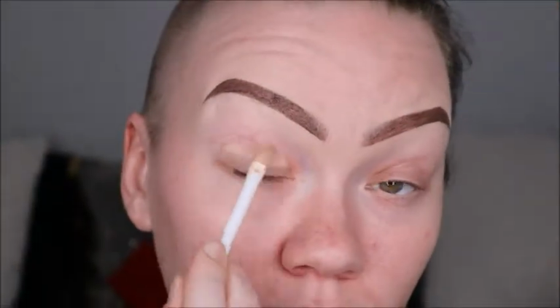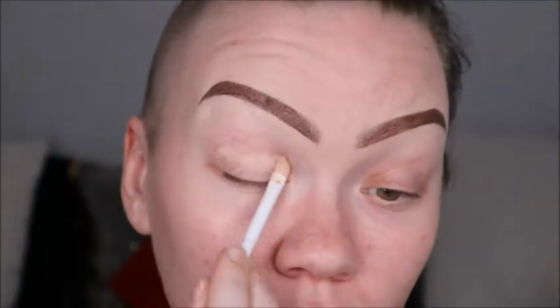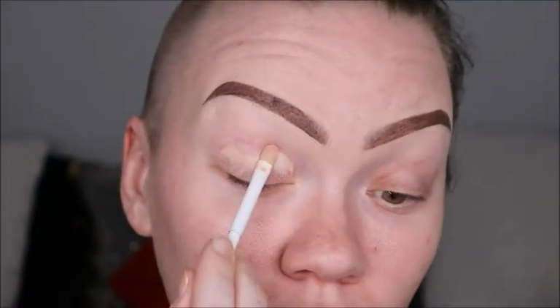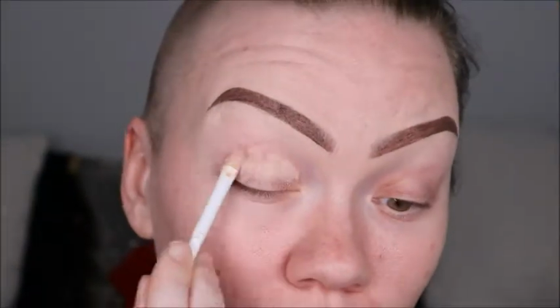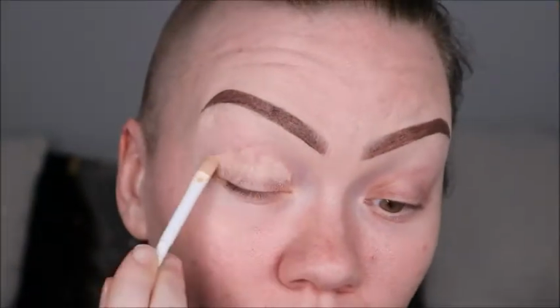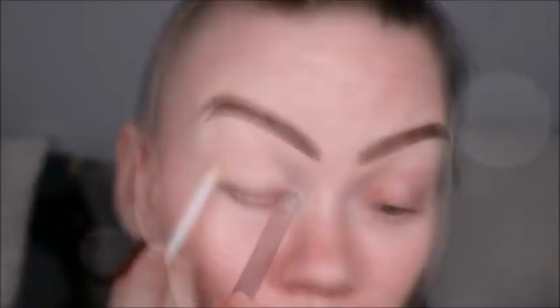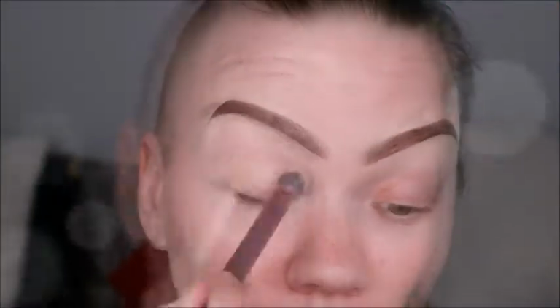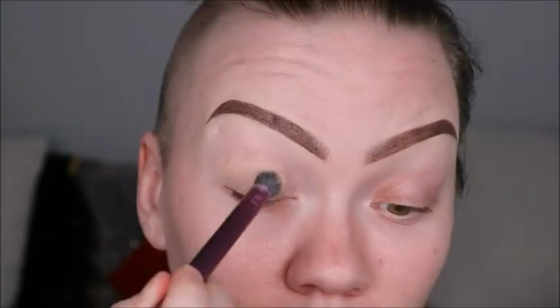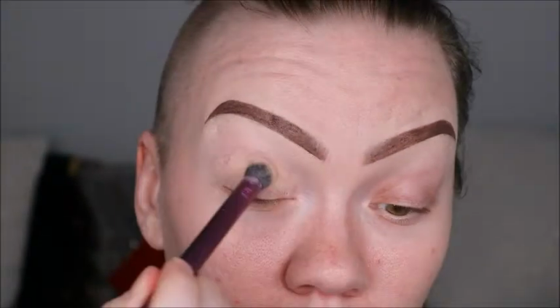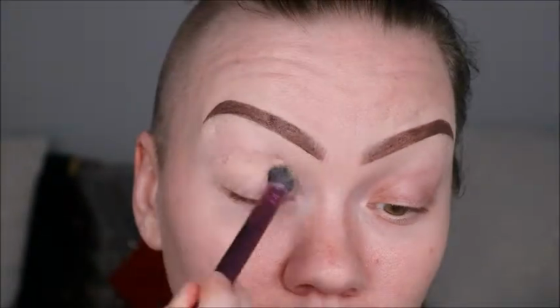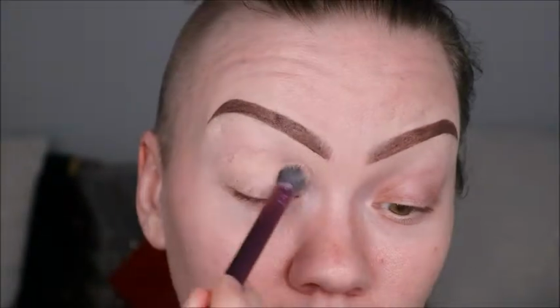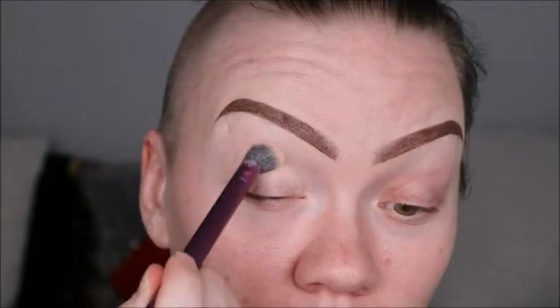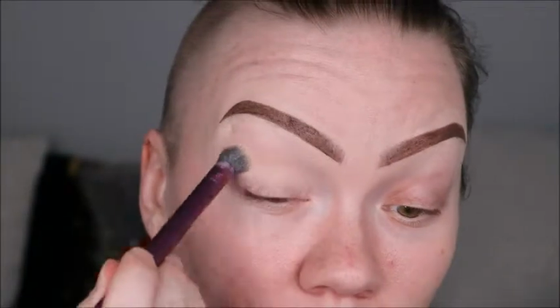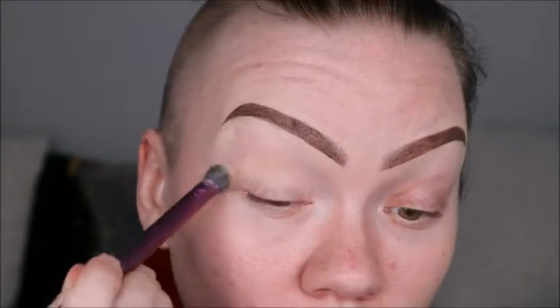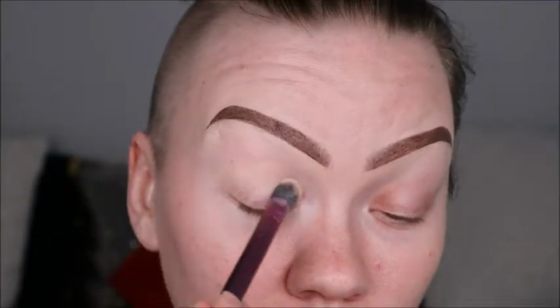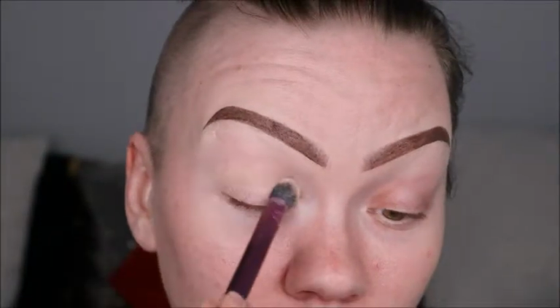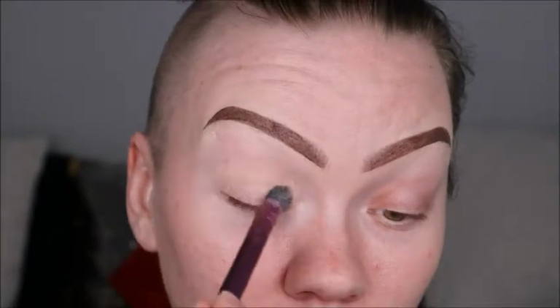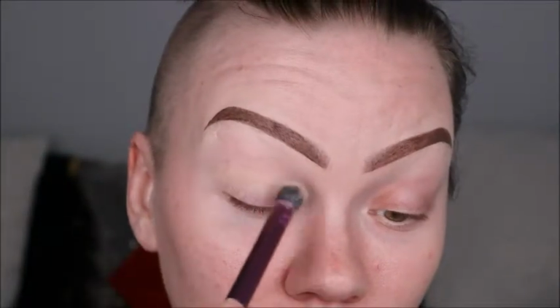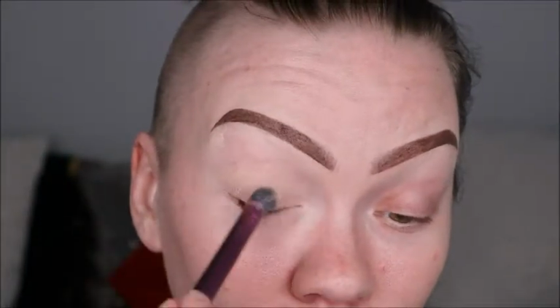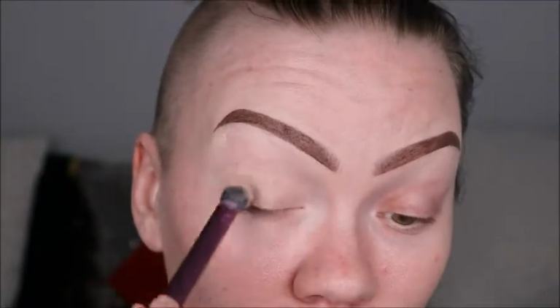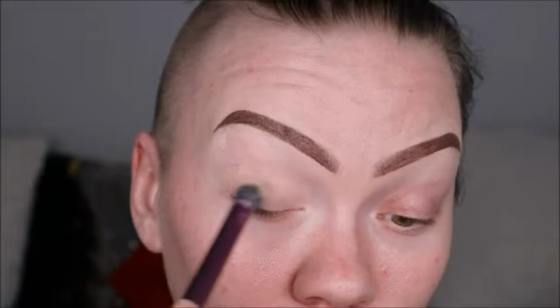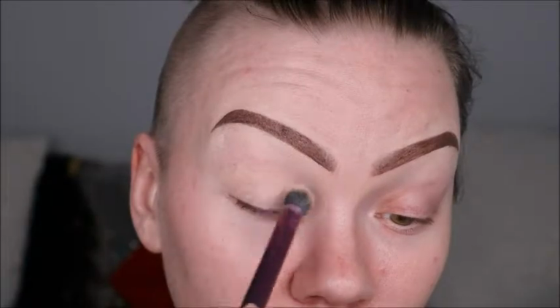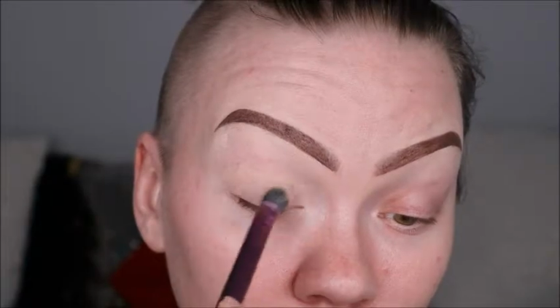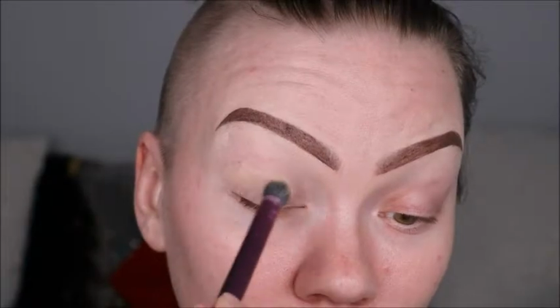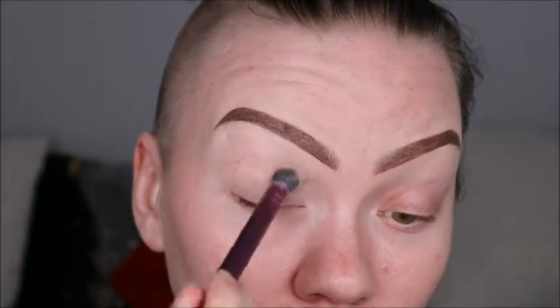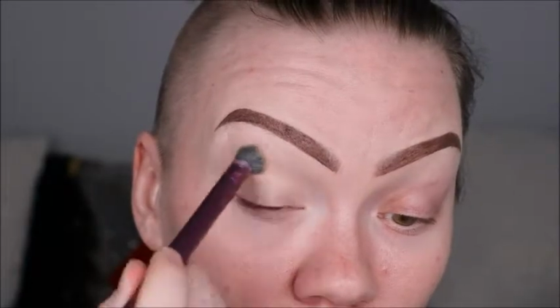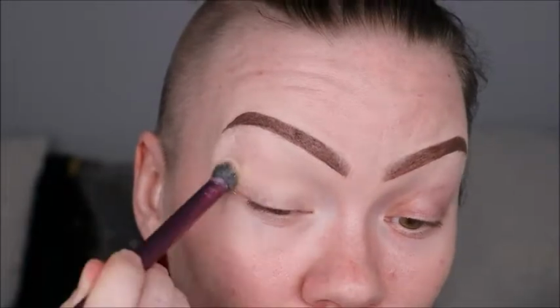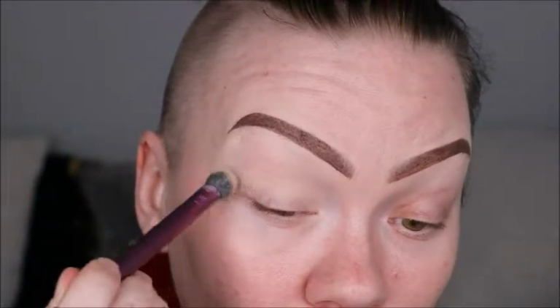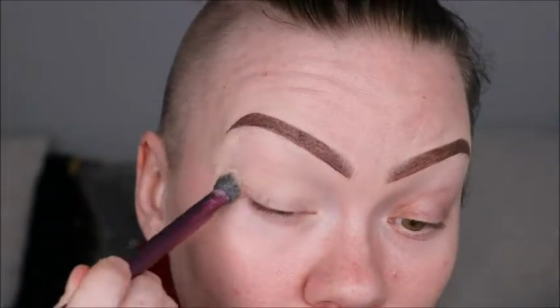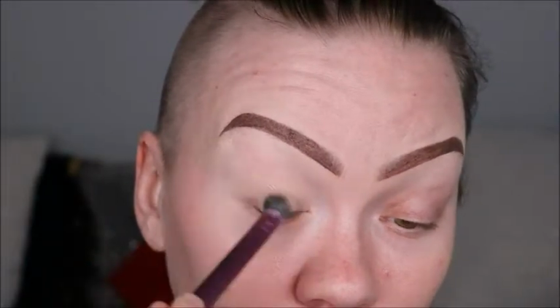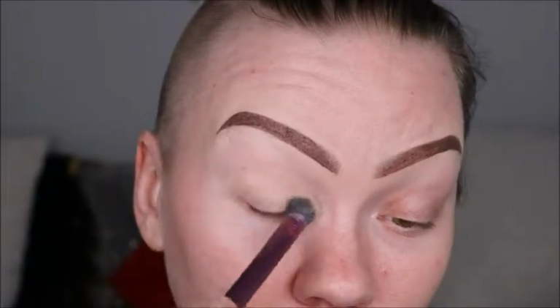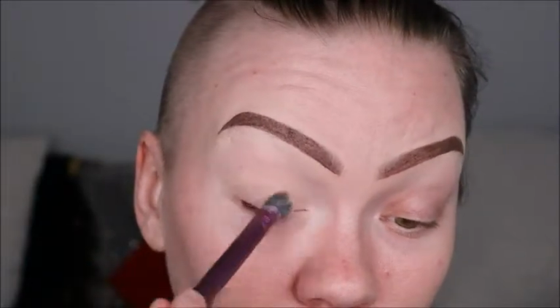Here we are just going in and prepping our lid with some Tarte Shape Tape and then we're blending it out with a brush.